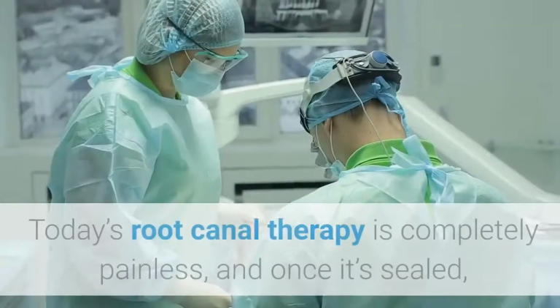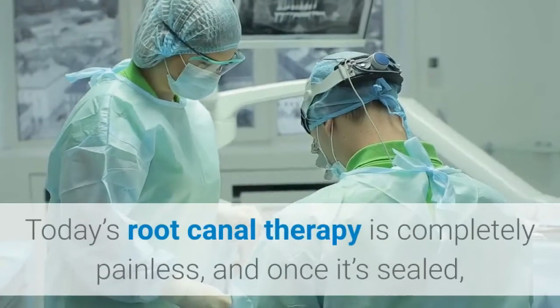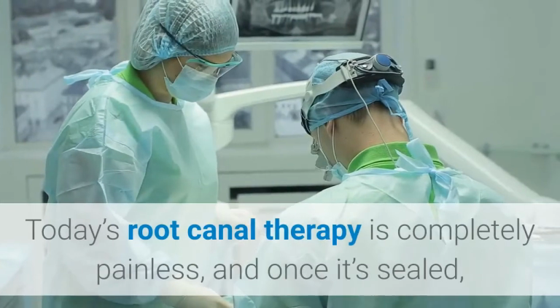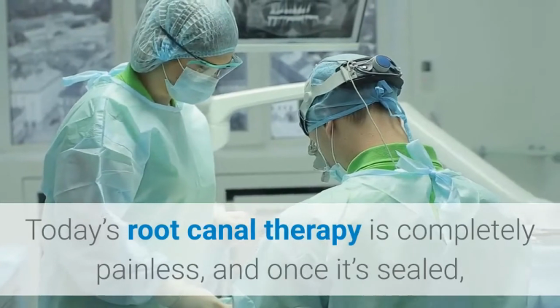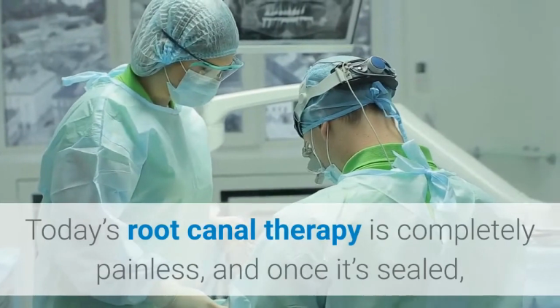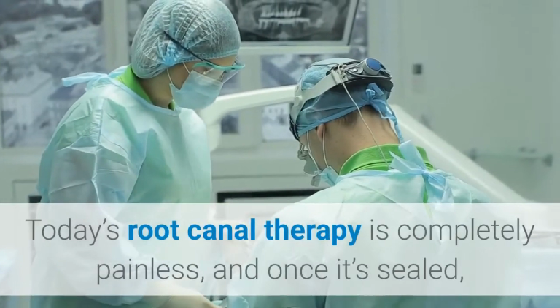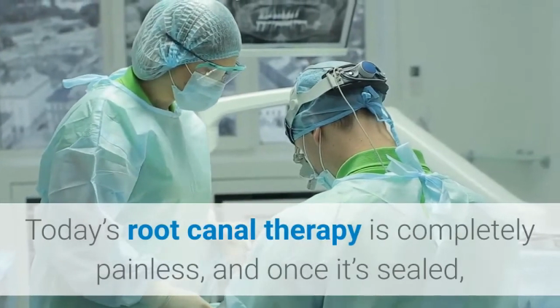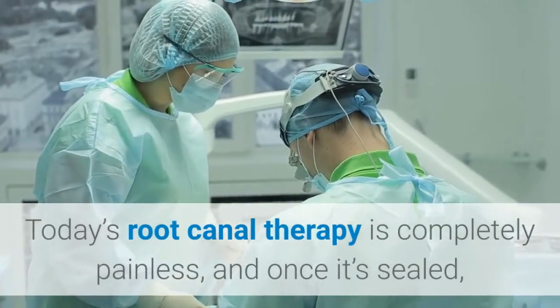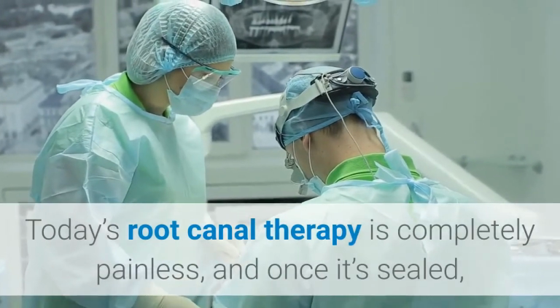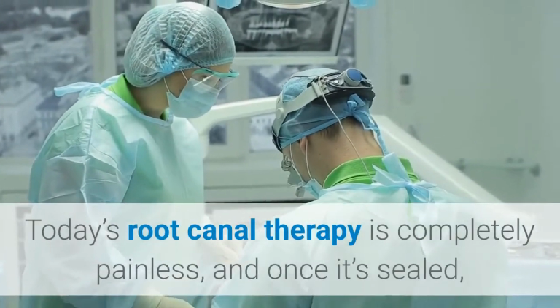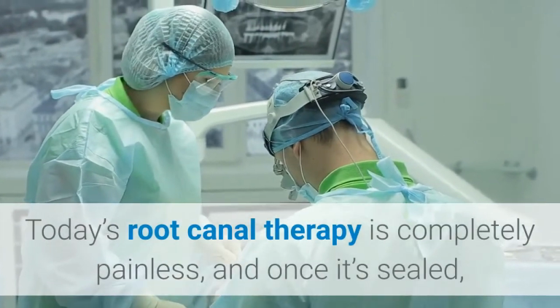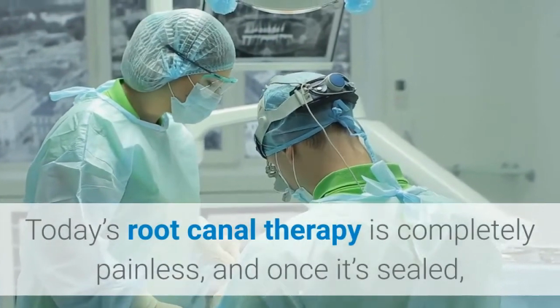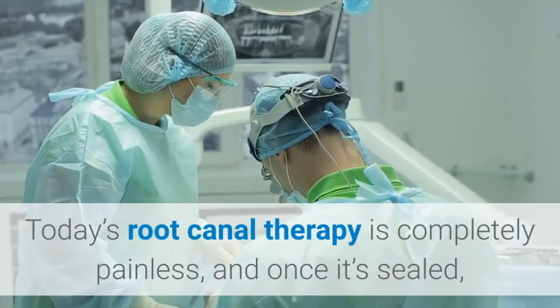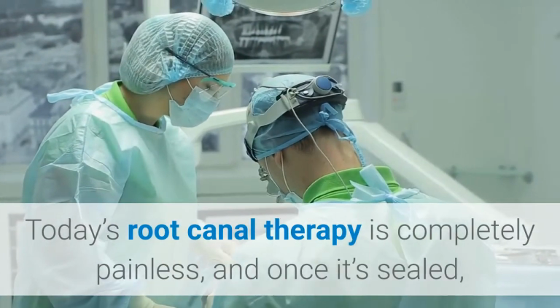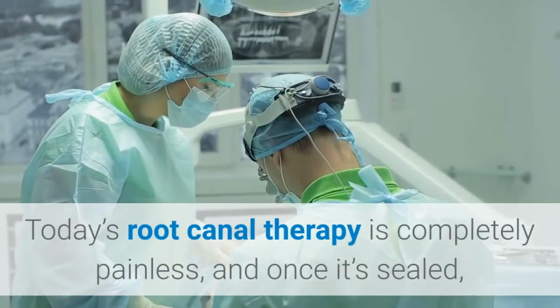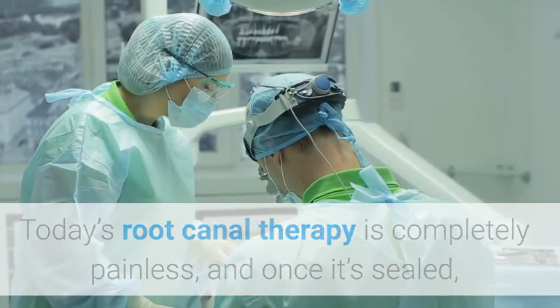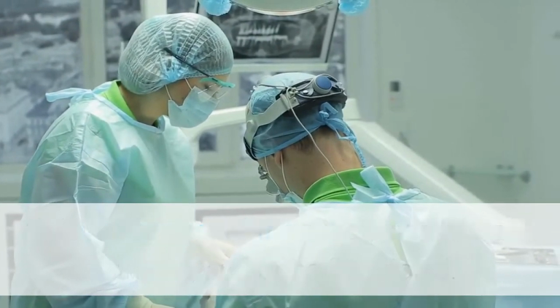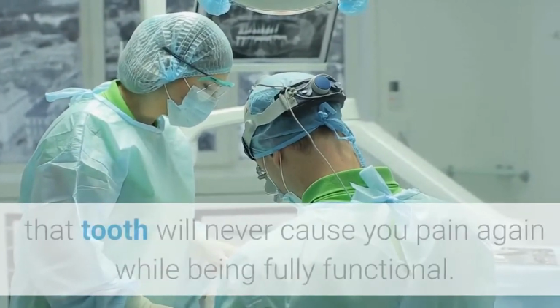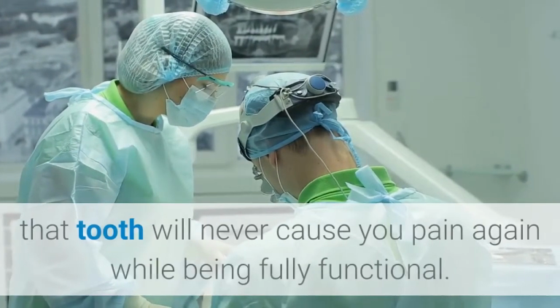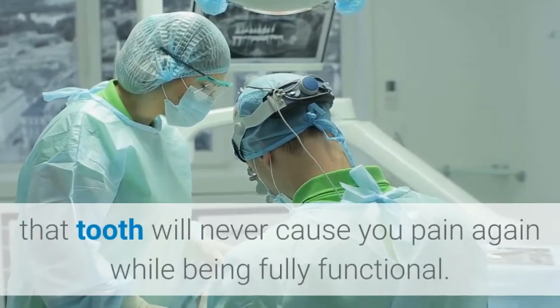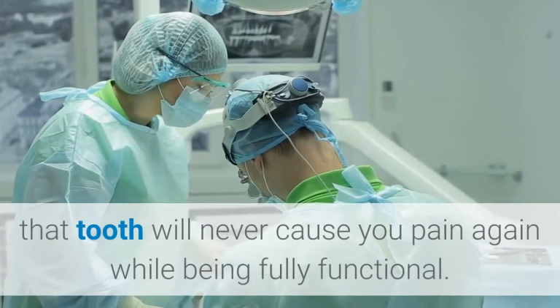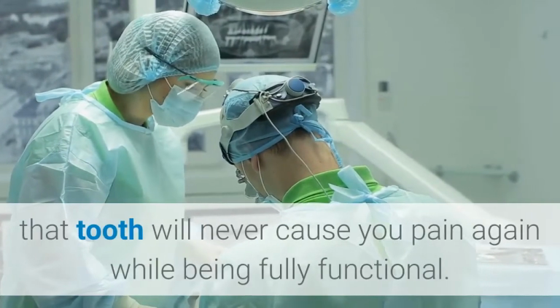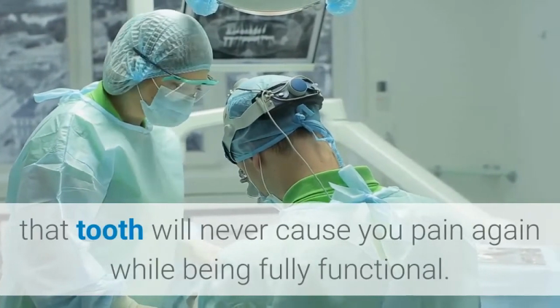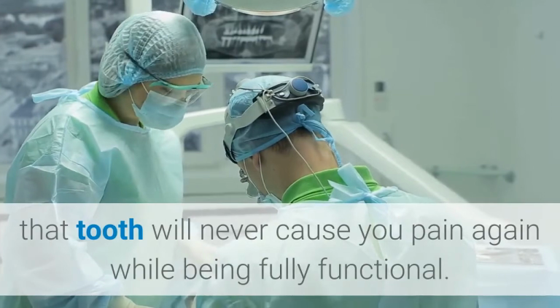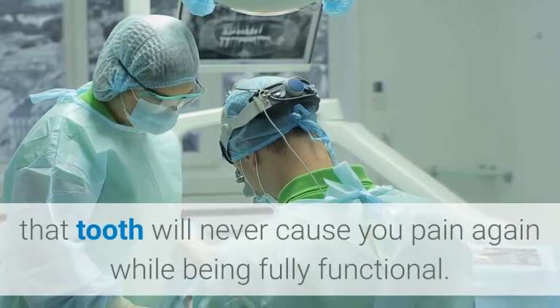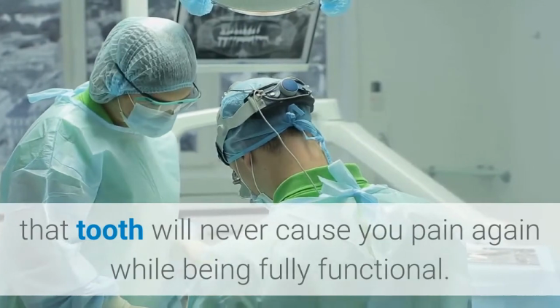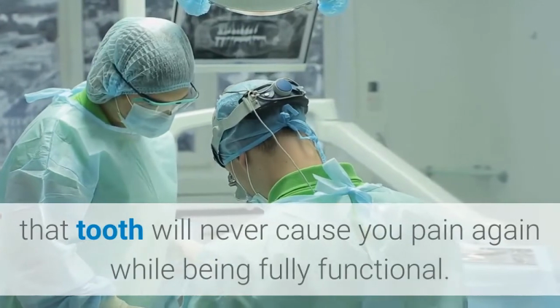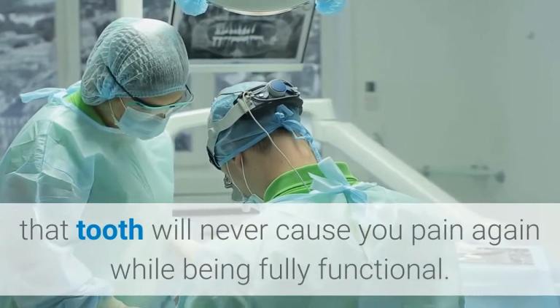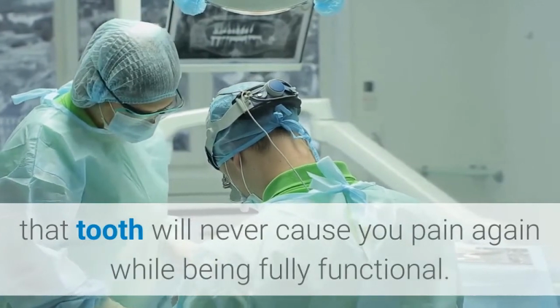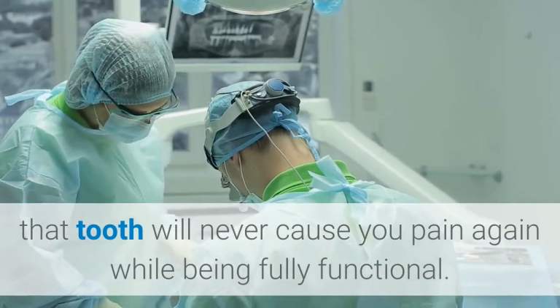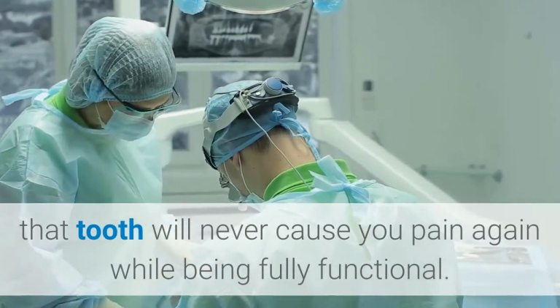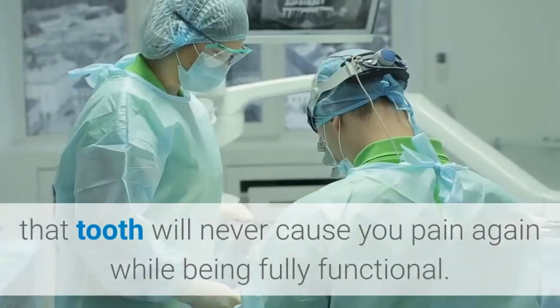Today's root canal therapy is completely painless, and once it's sealed, that tooth will never cause you pain again while being fully functional.